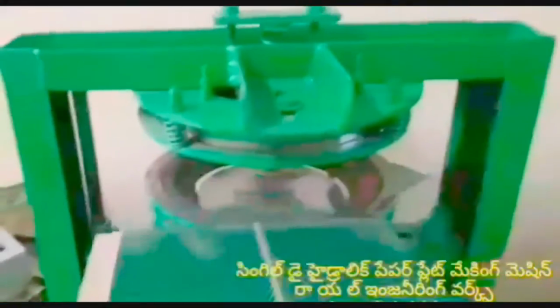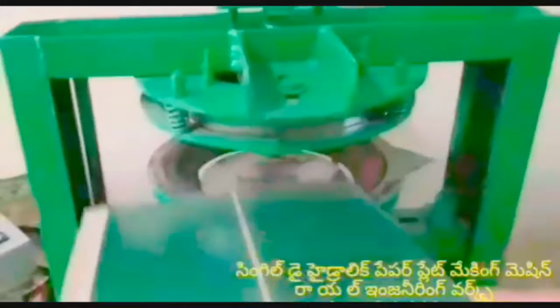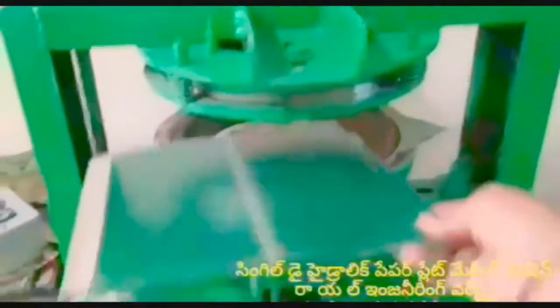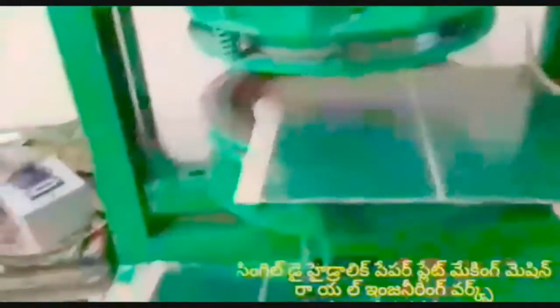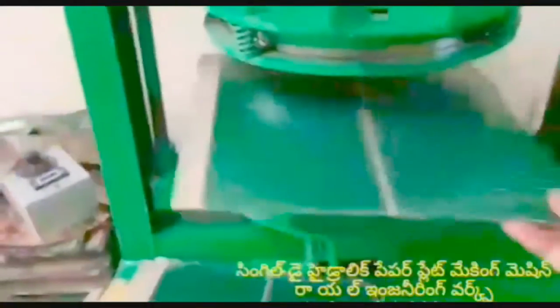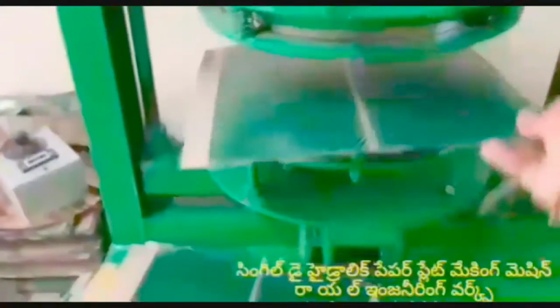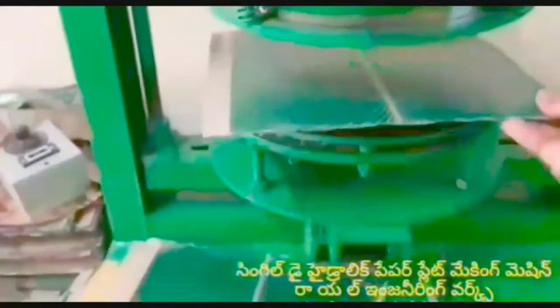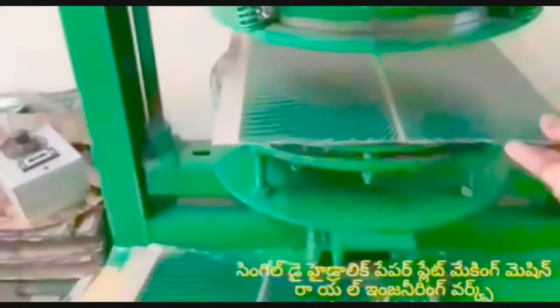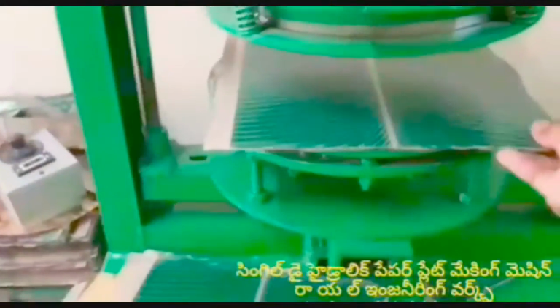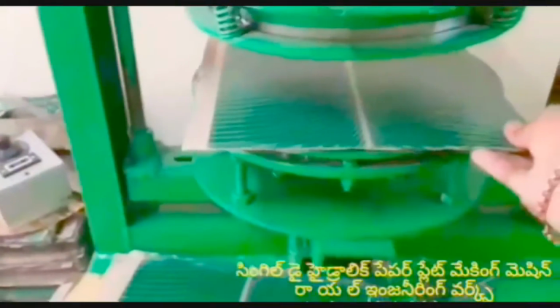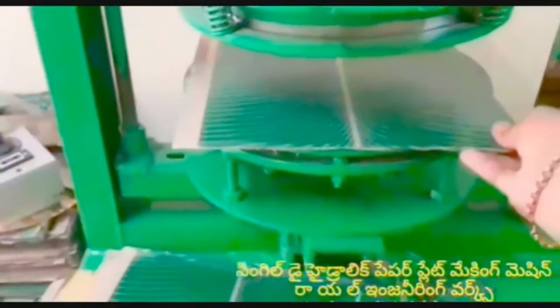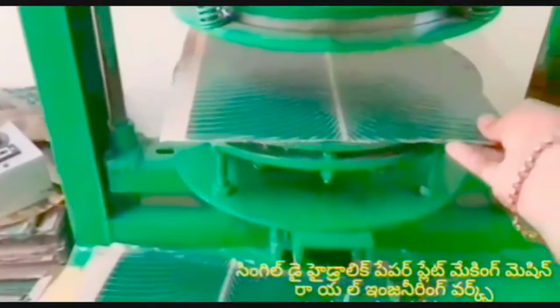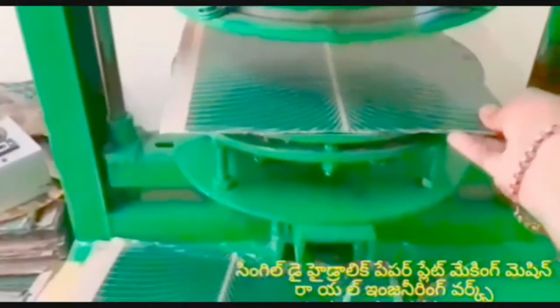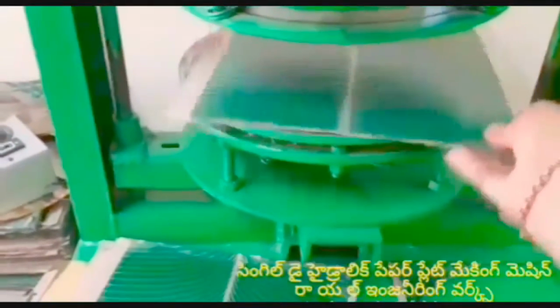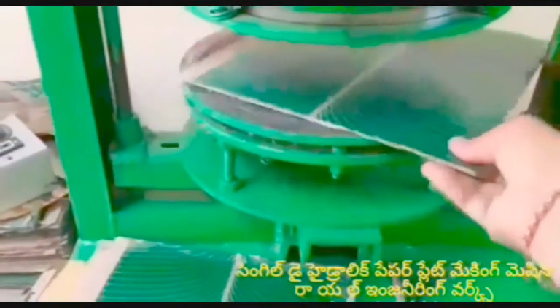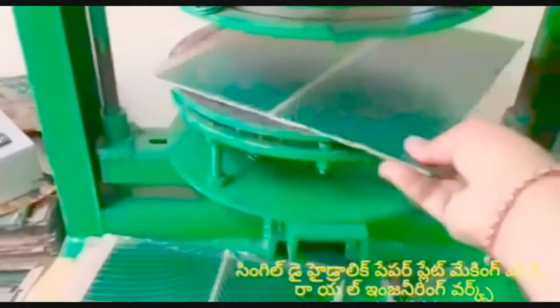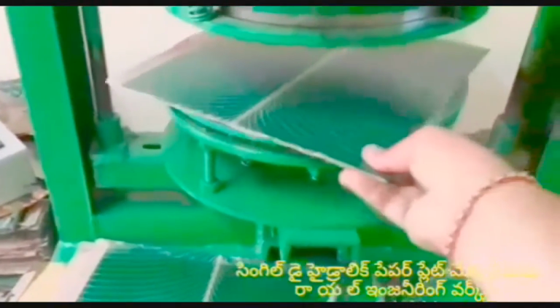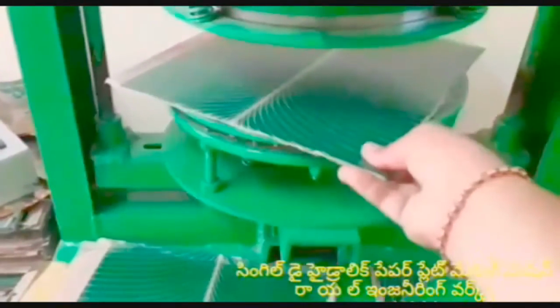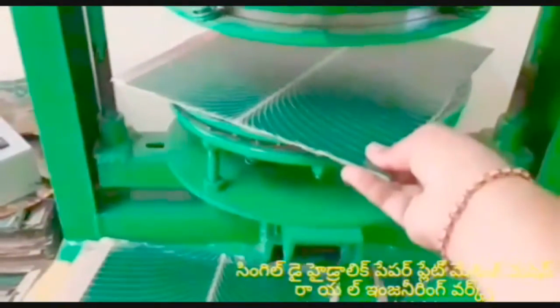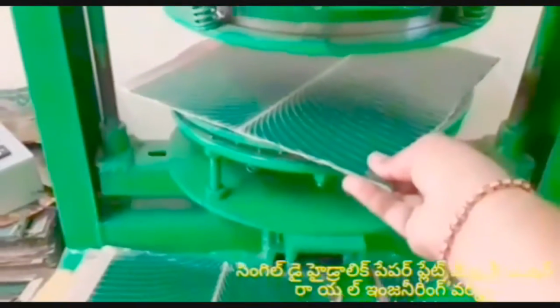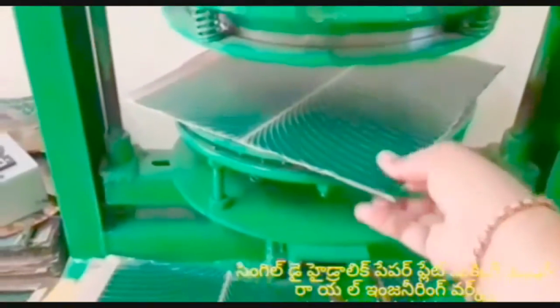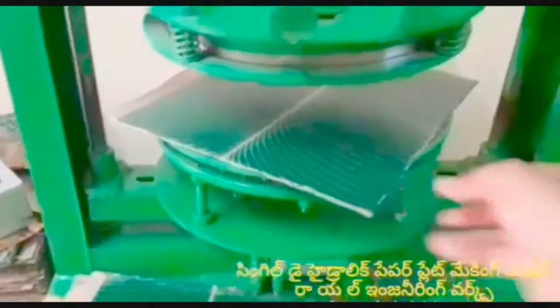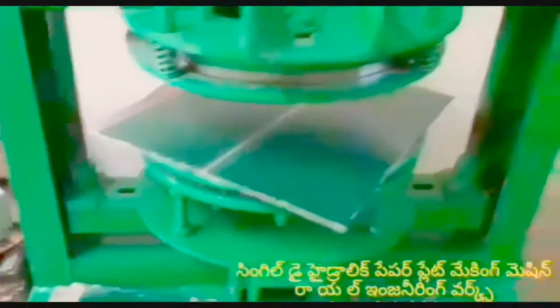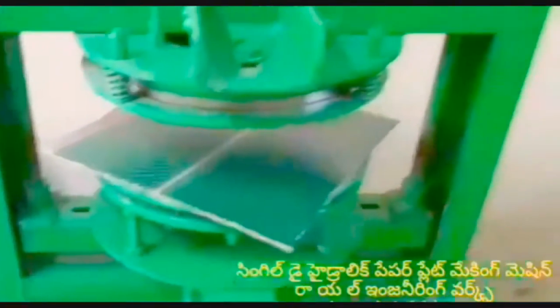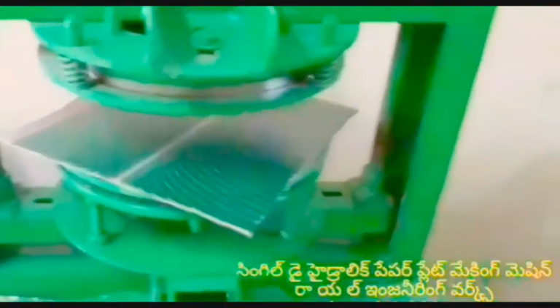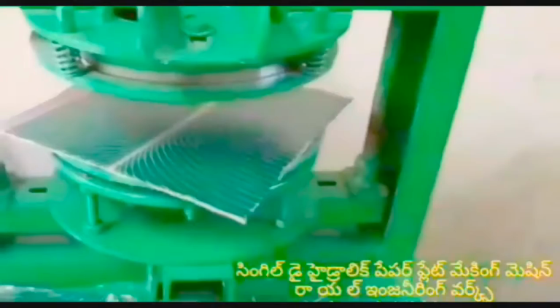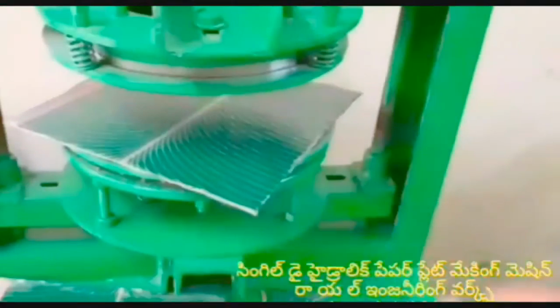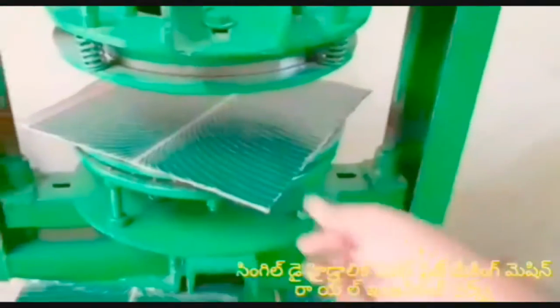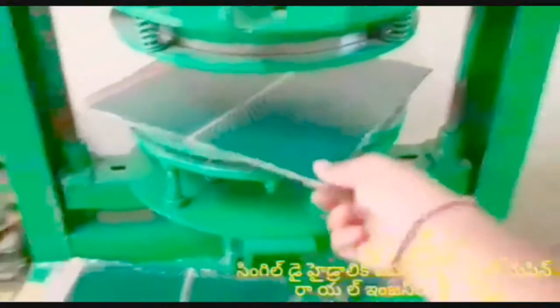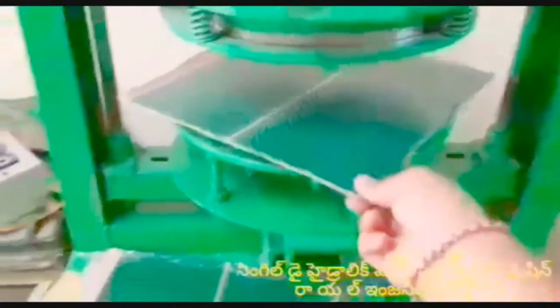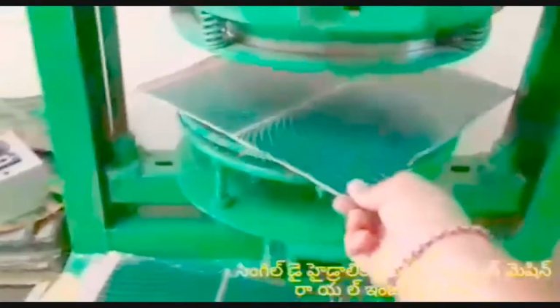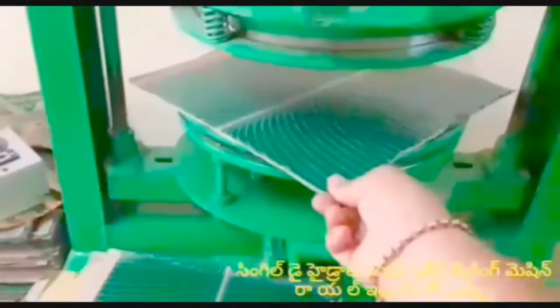I am looking at the single-die paper plate making machine. I am looking at the buffet plate, Dodo plate, mandam plate, and standing plate.